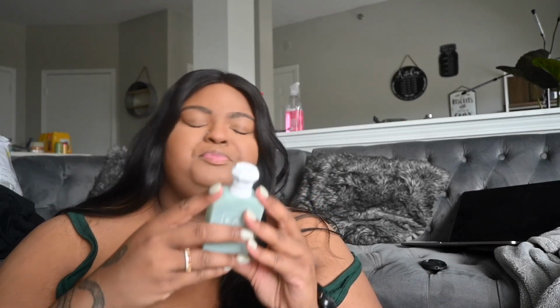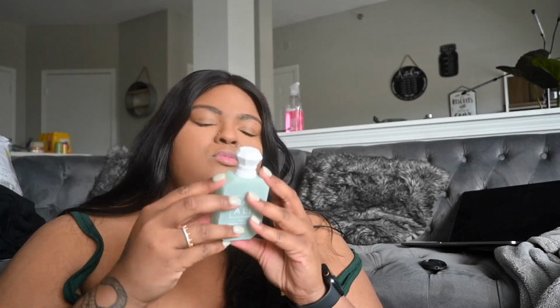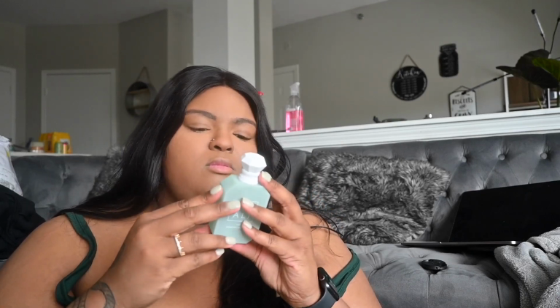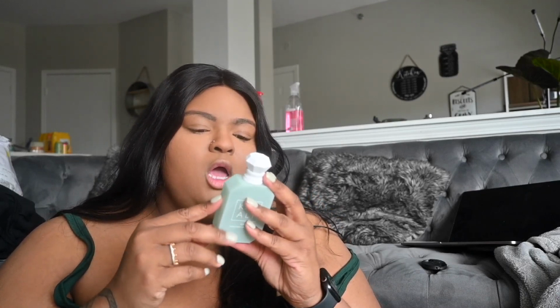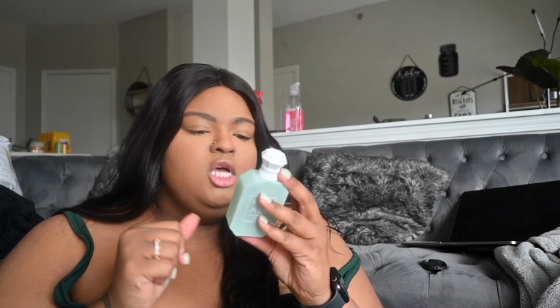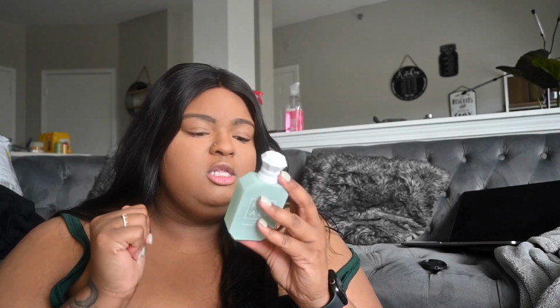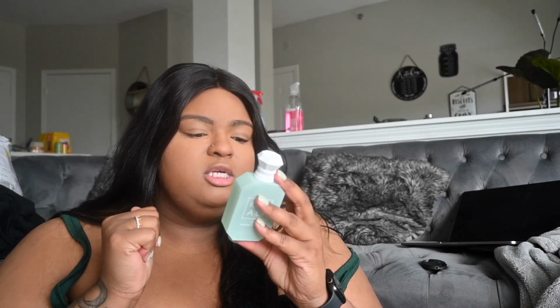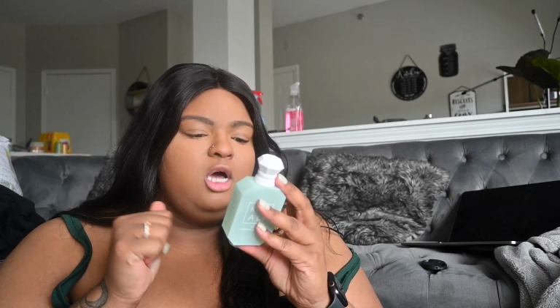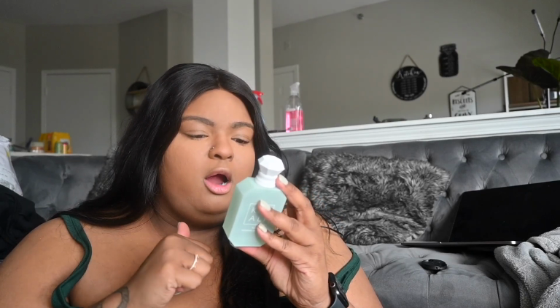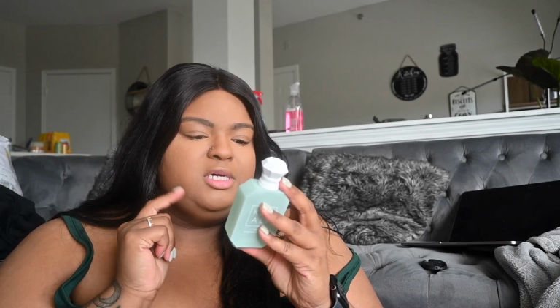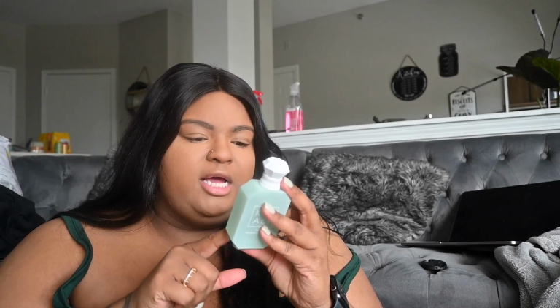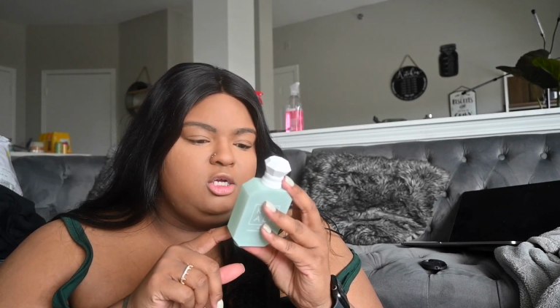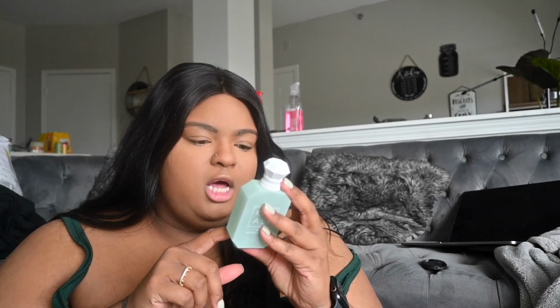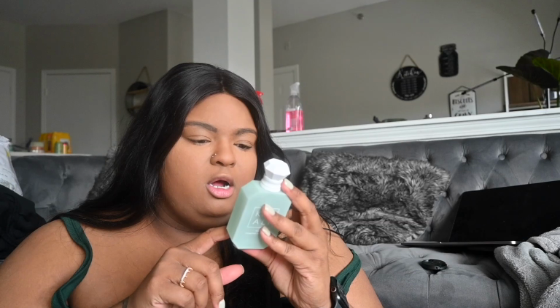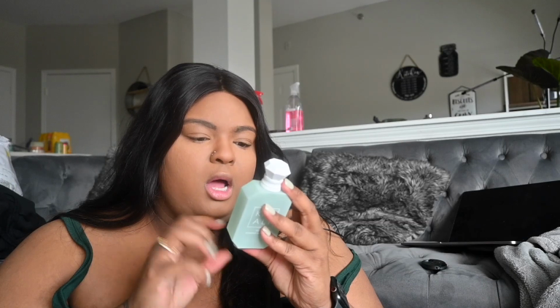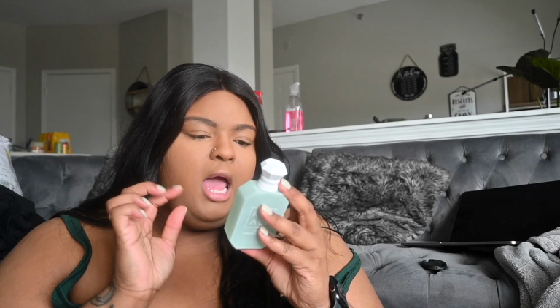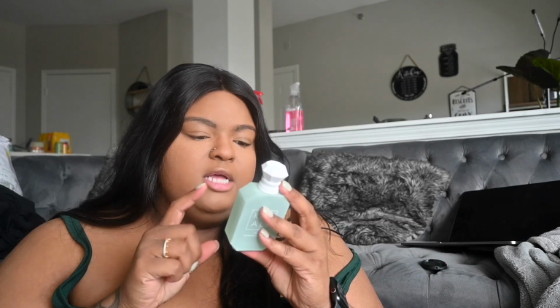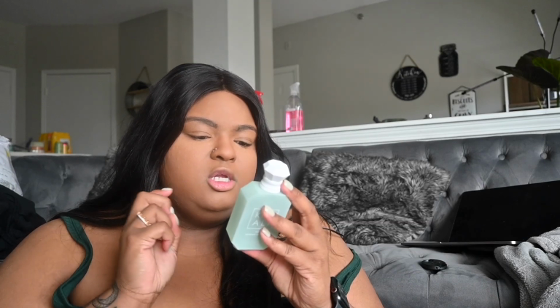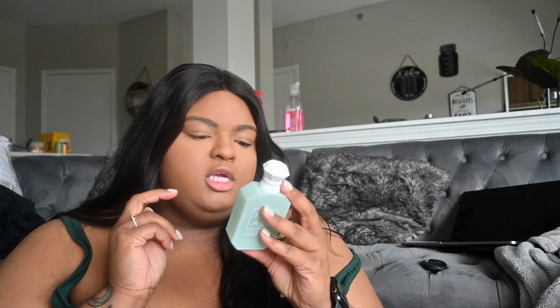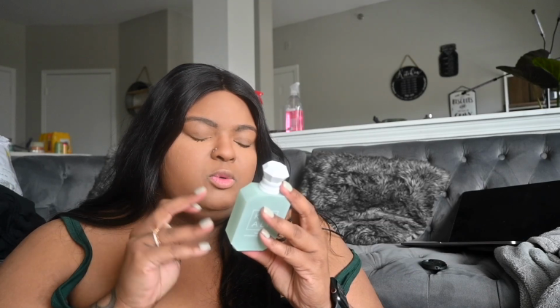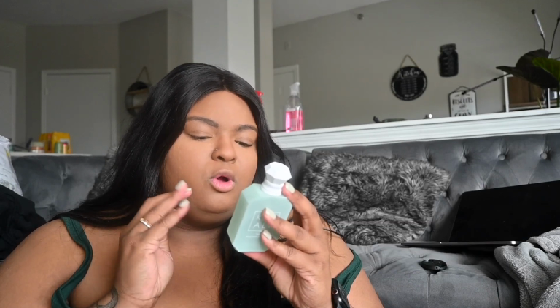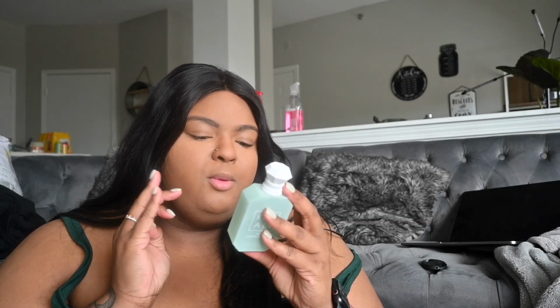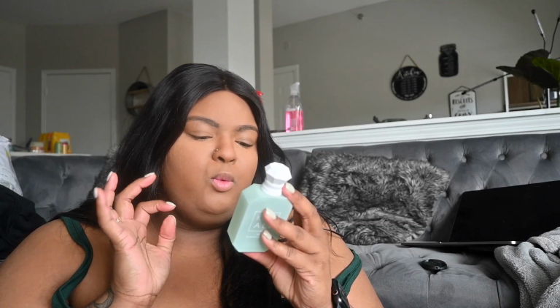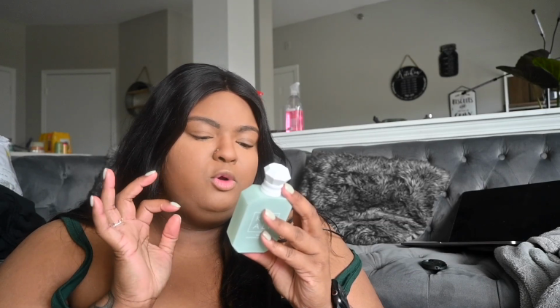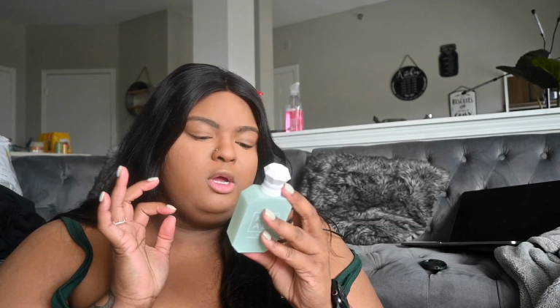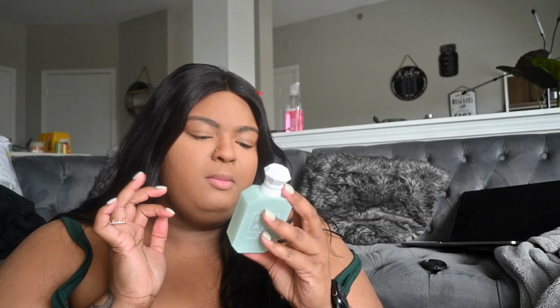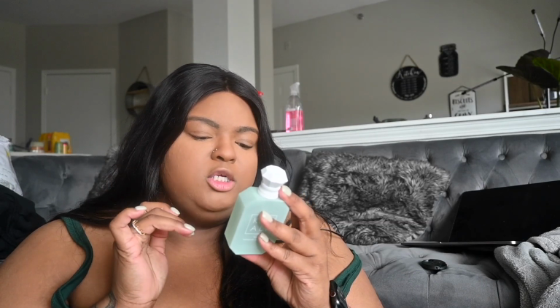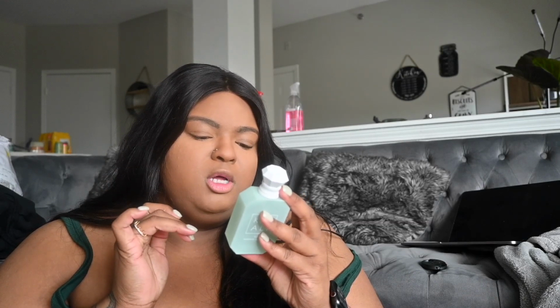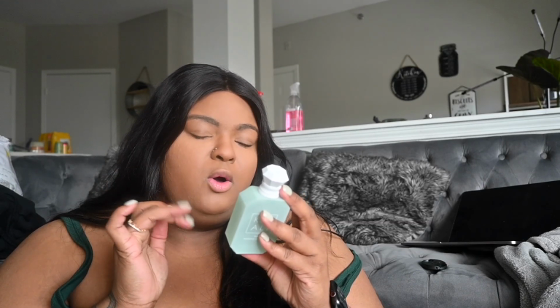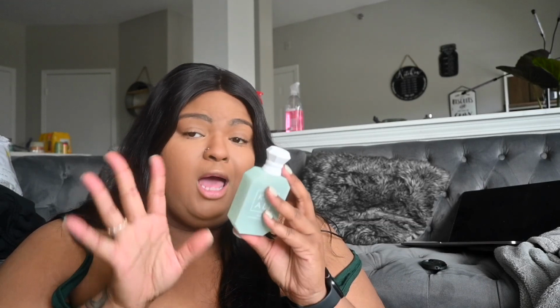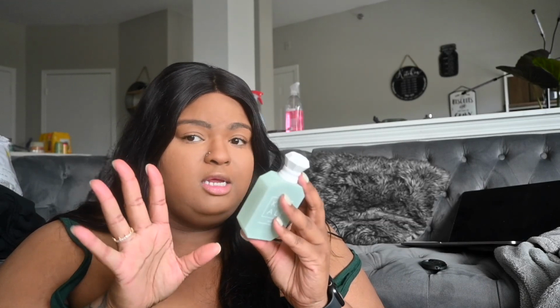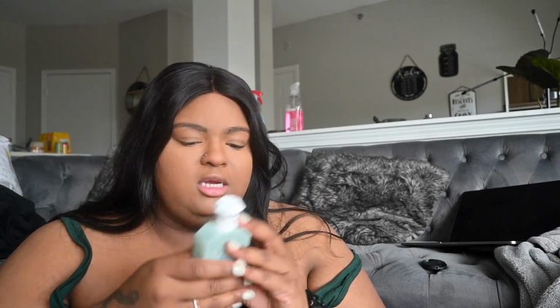So let's talk about all of the scents that are in it. The scents are pistachio gelato, hazelnut, sweet rum, whipped cream, marshmallow, and cotton candy.